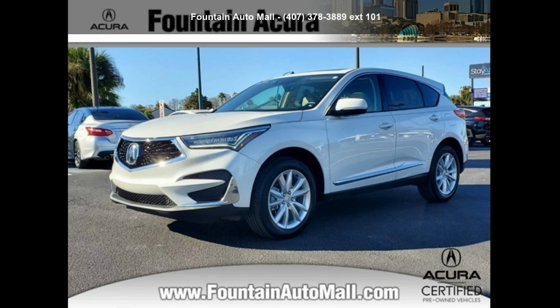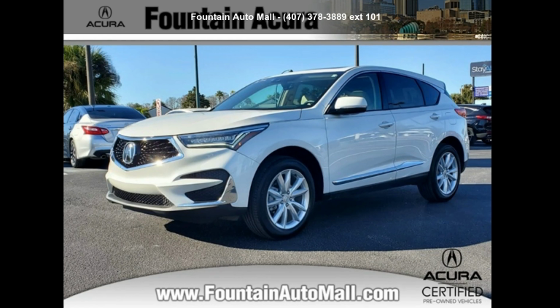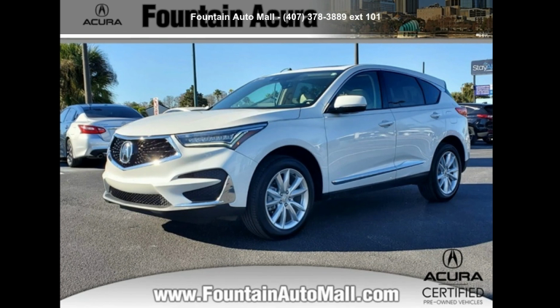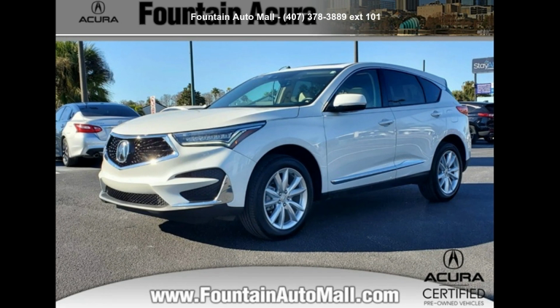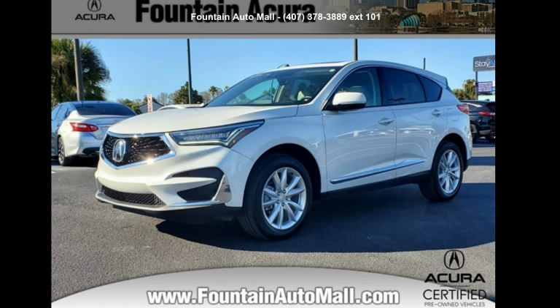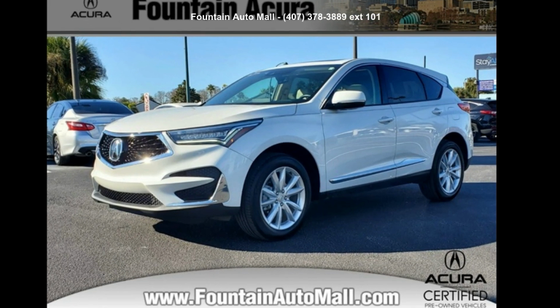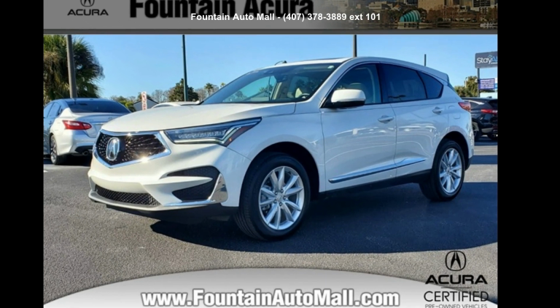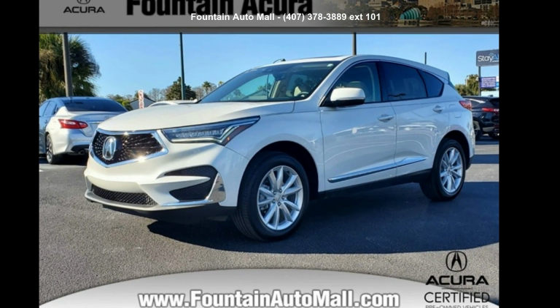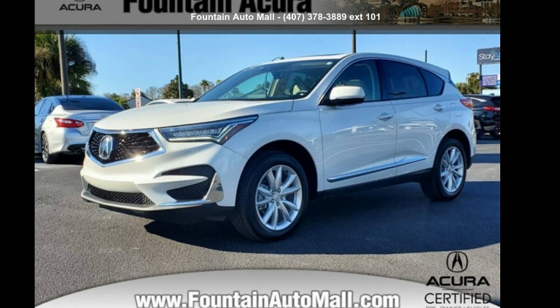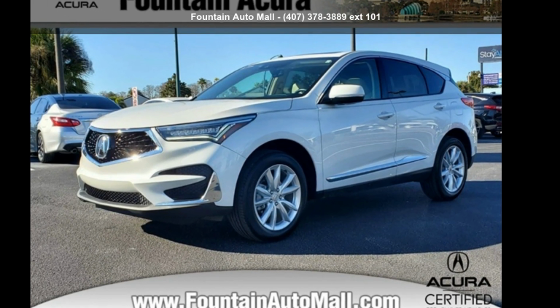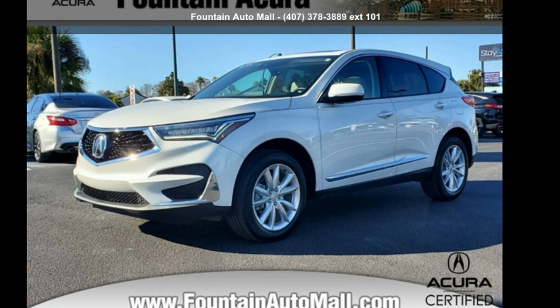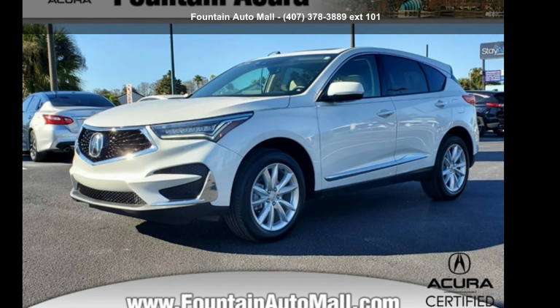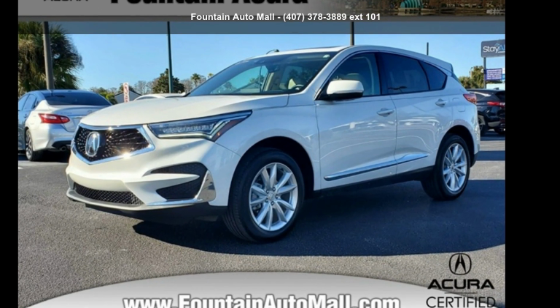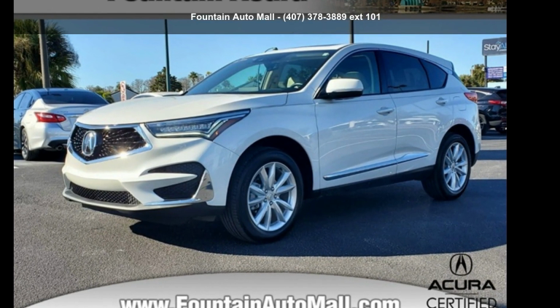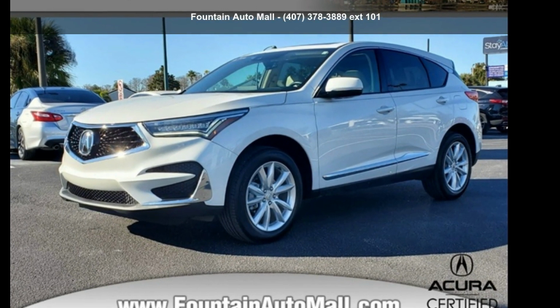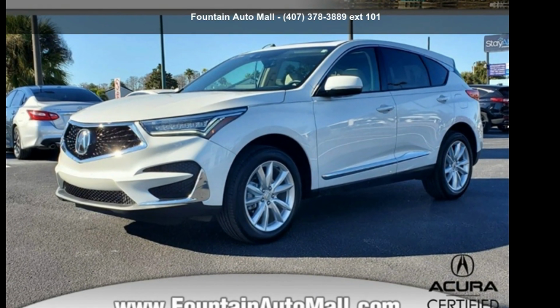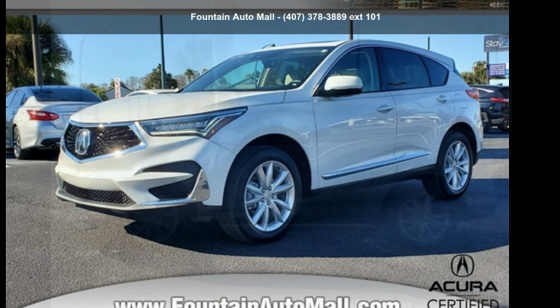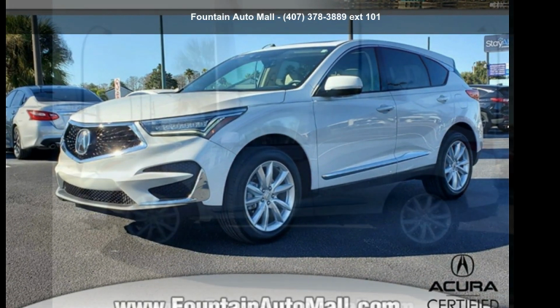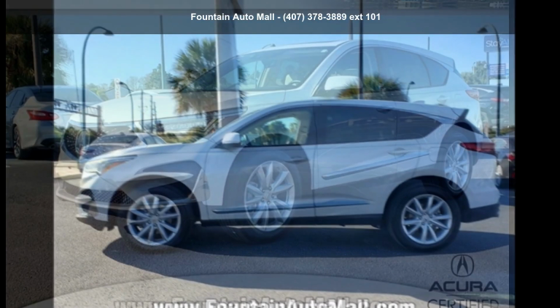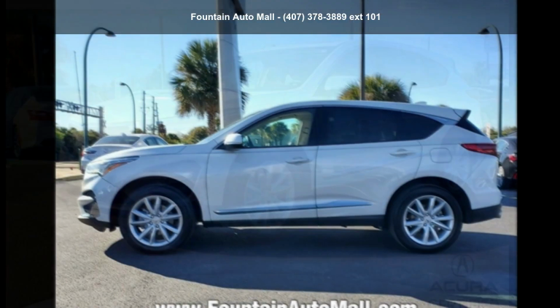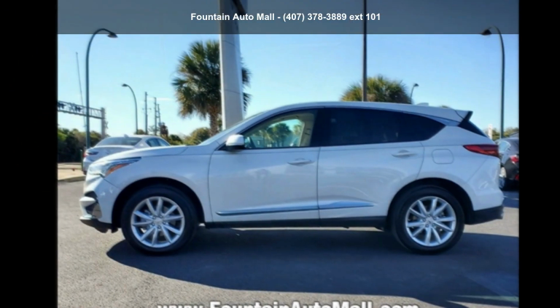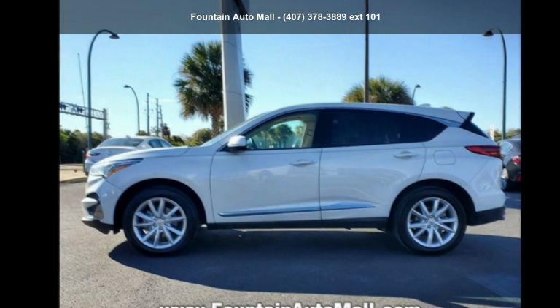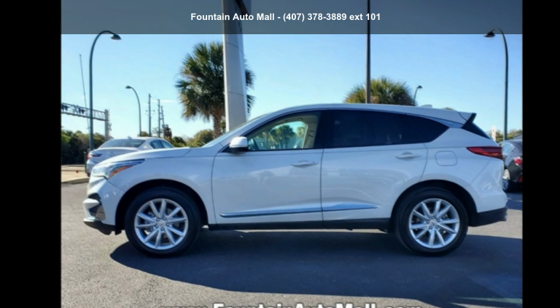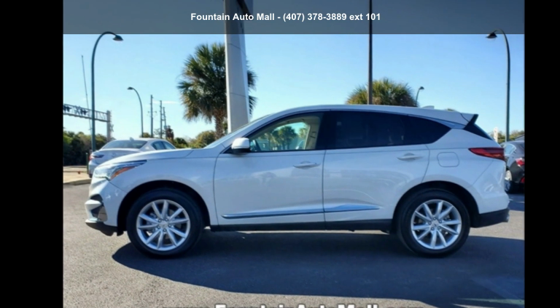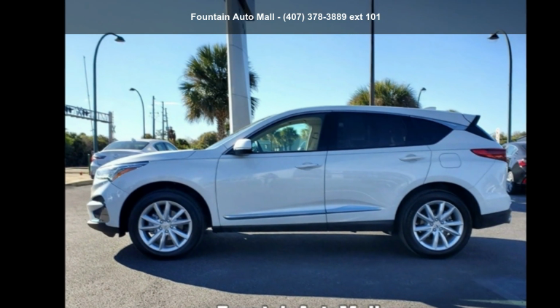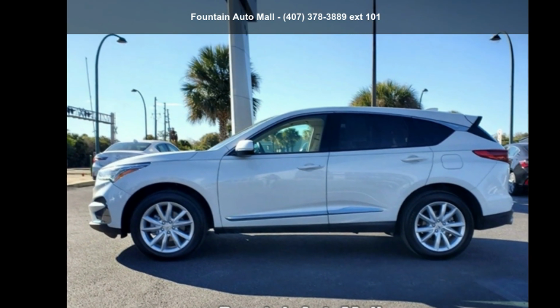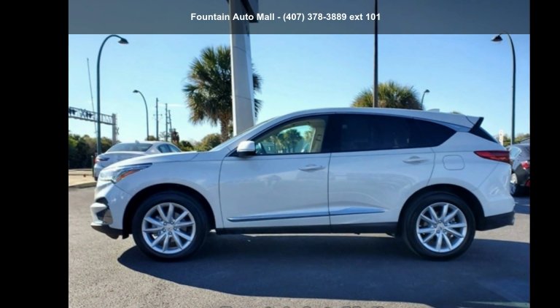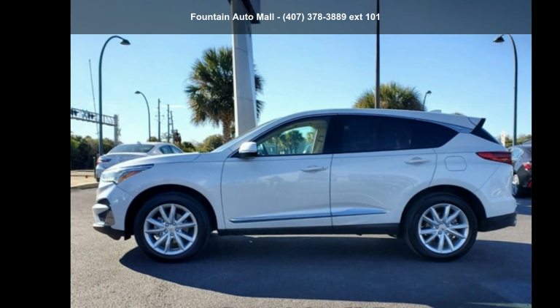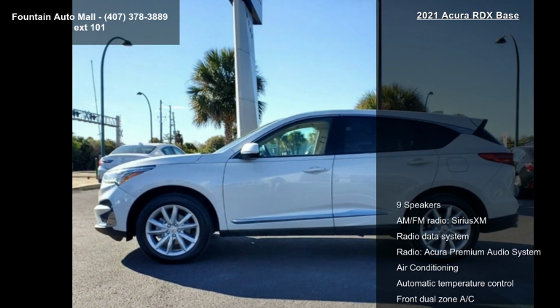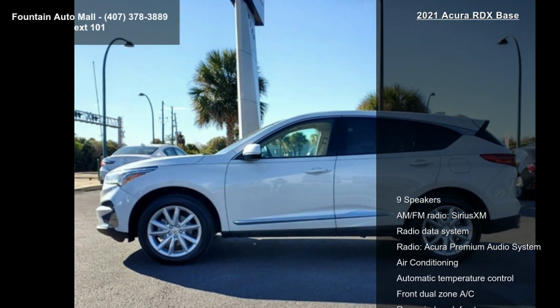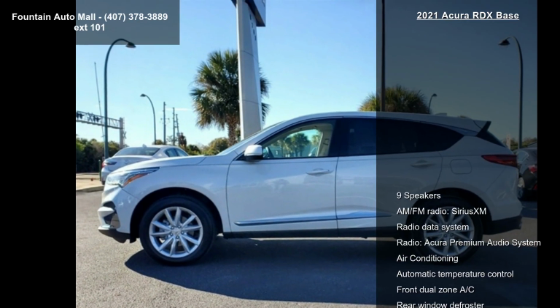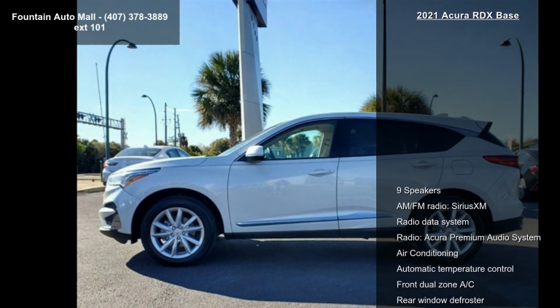Arrive in style with this Acura 2021 RDX Base. If you are looking for a first class ride, you have found it.